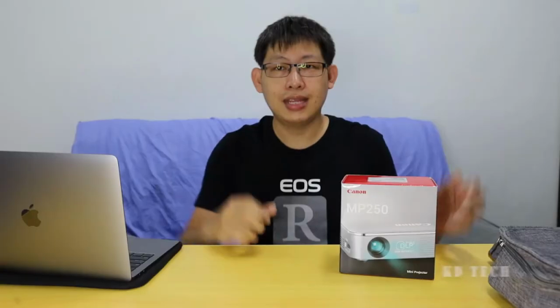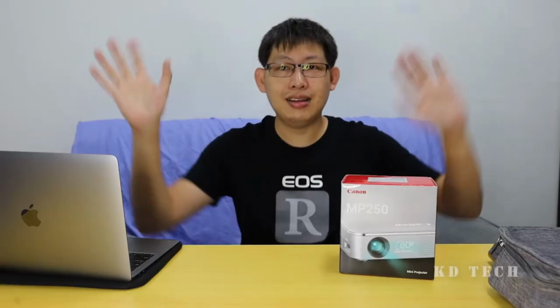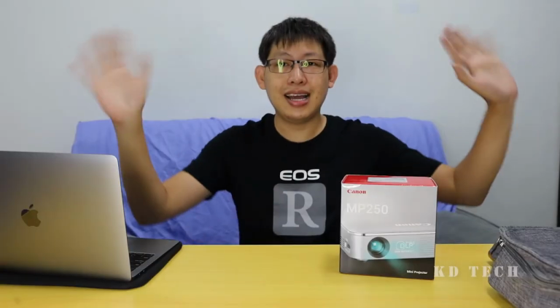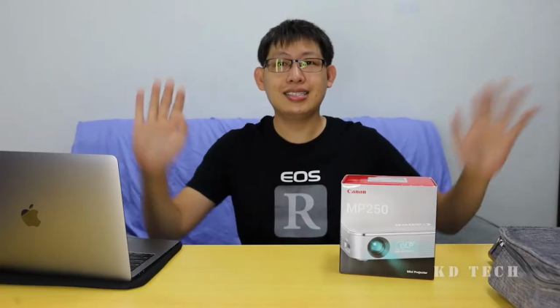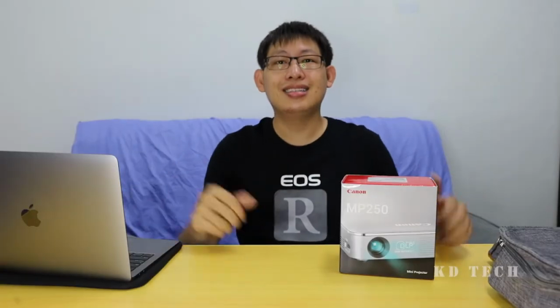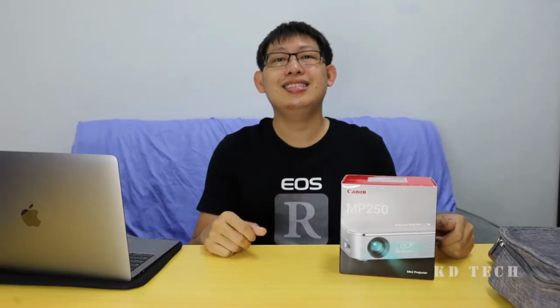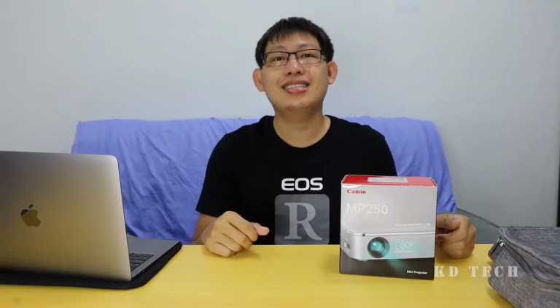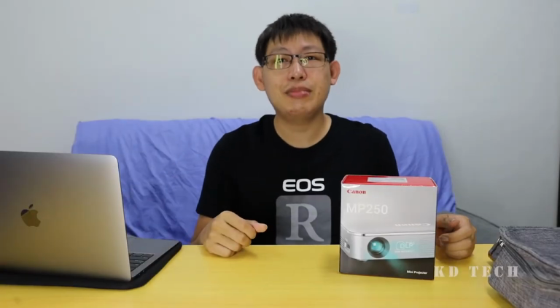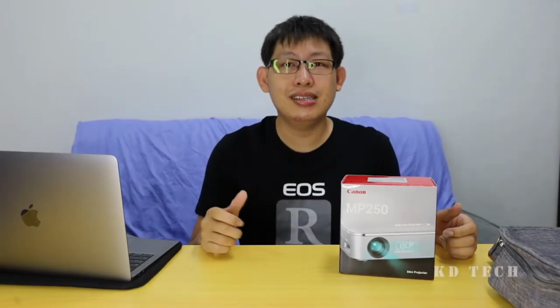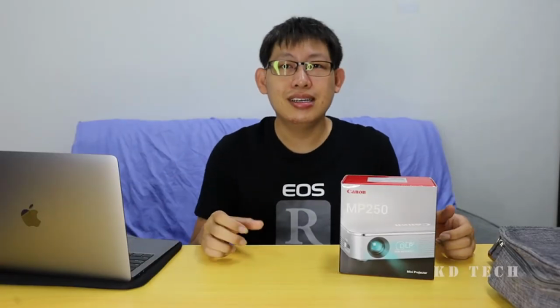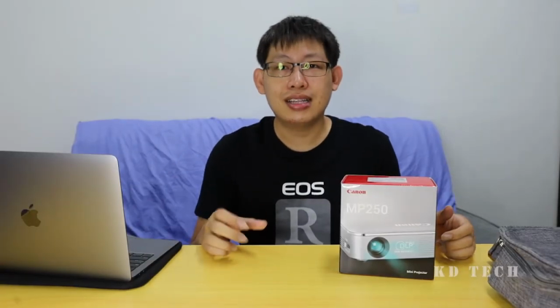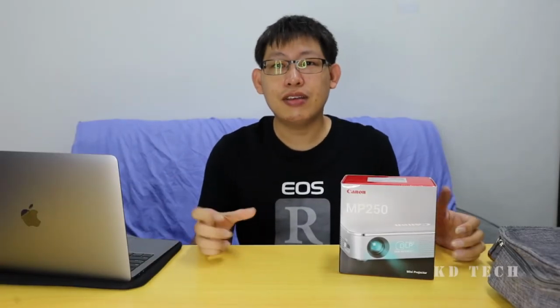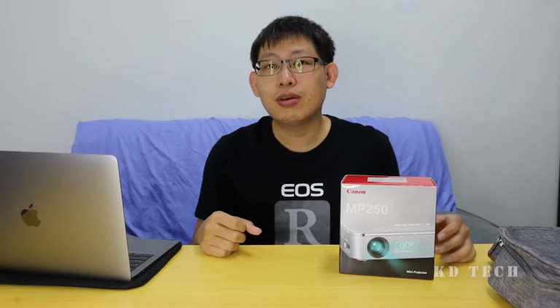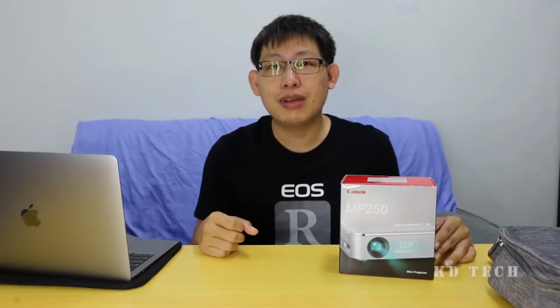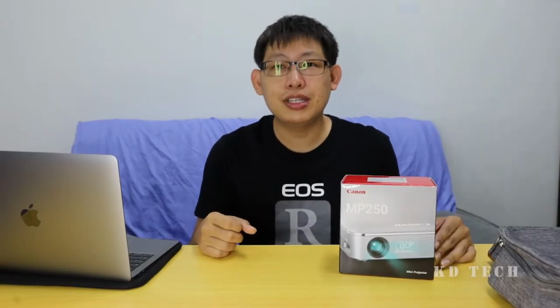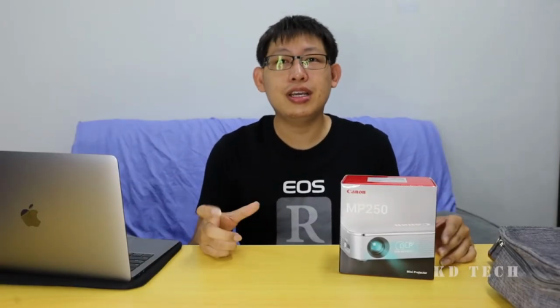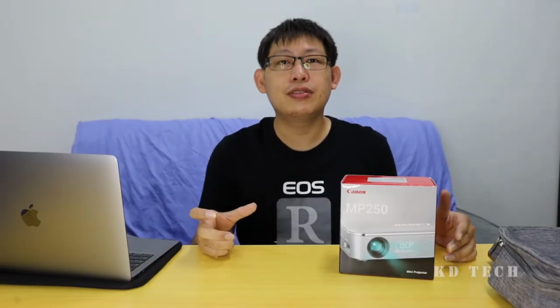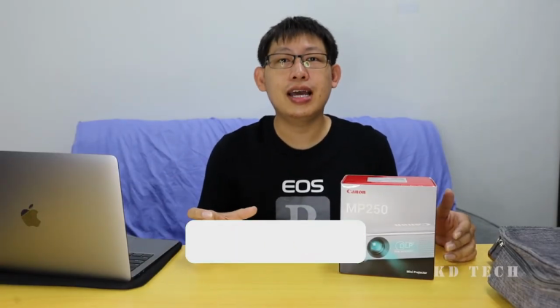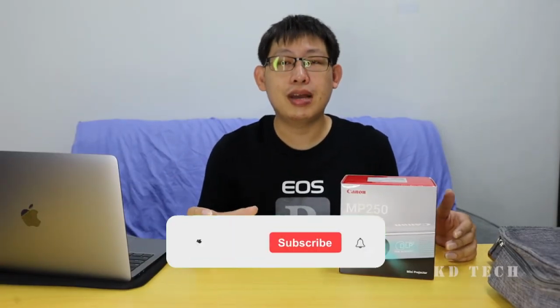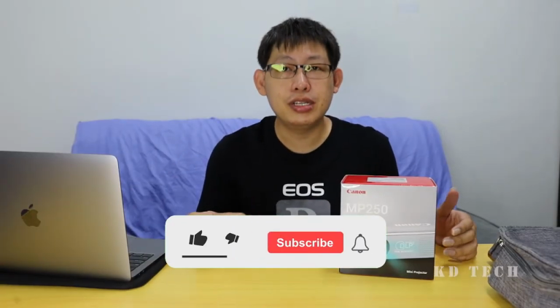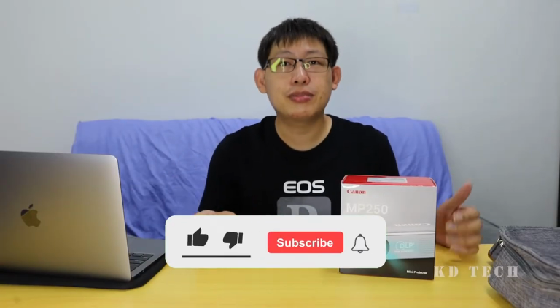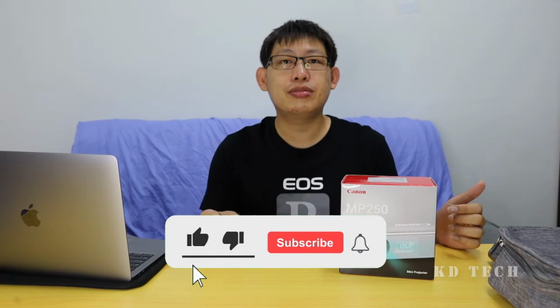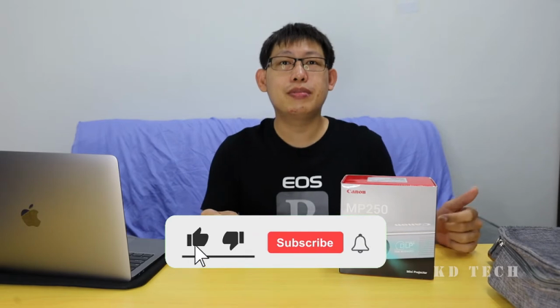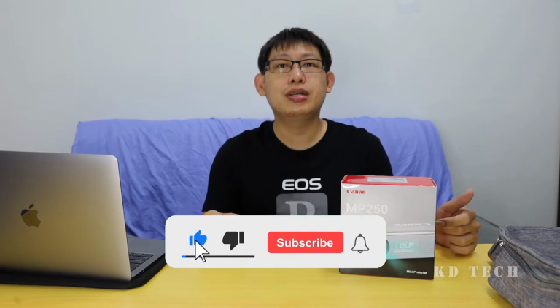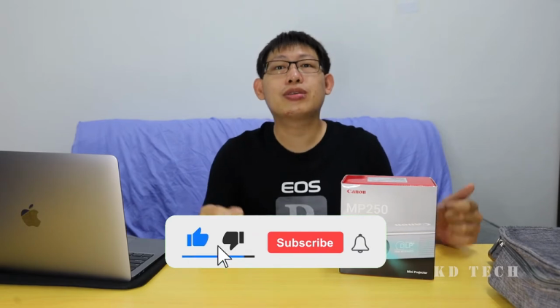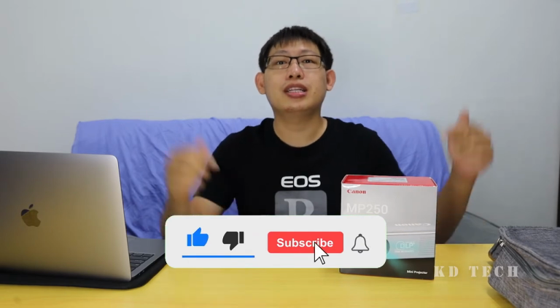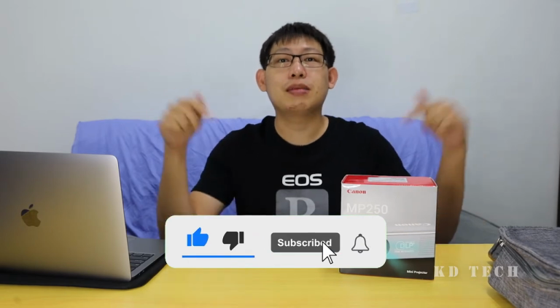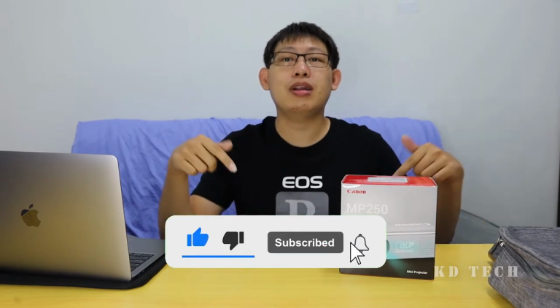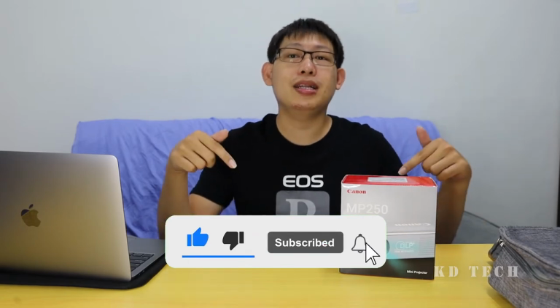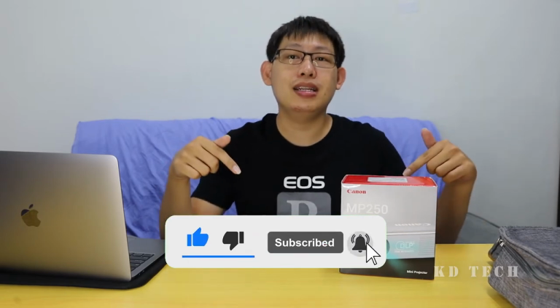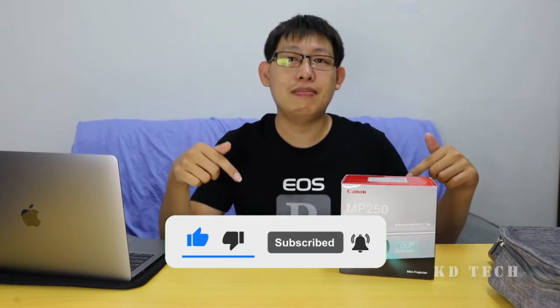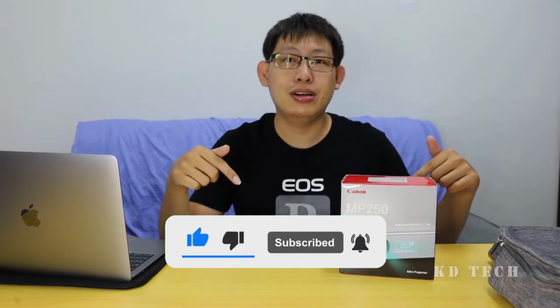Hello guys! This is Lam here. Thank you for watching my video. If you like my video, please remember to click the subscribe button below.